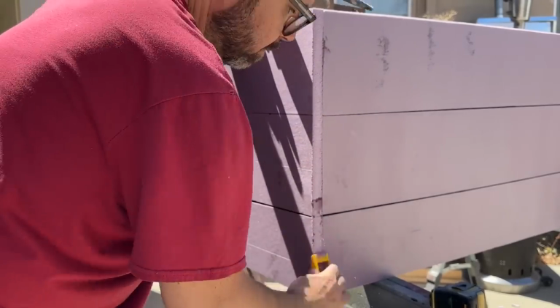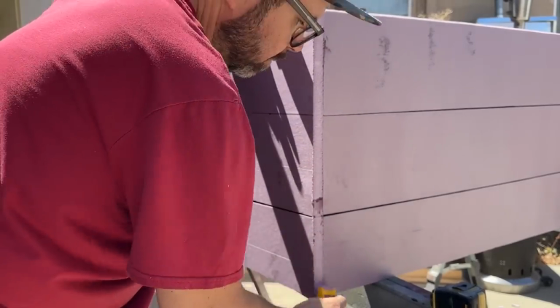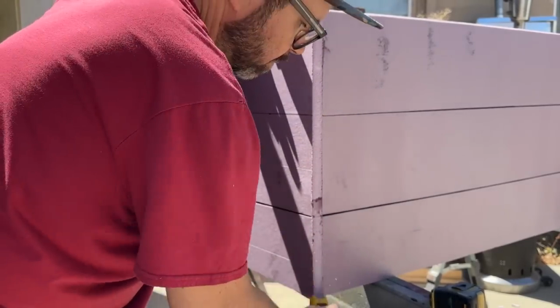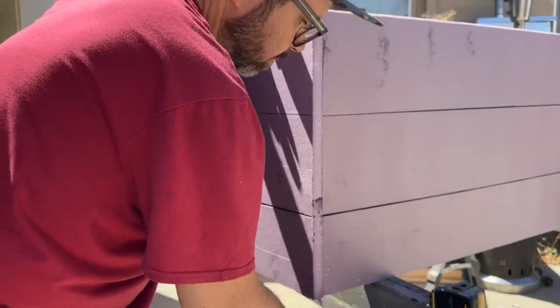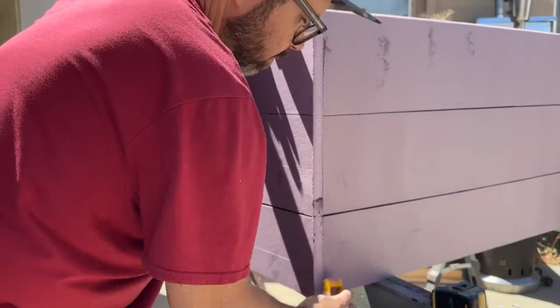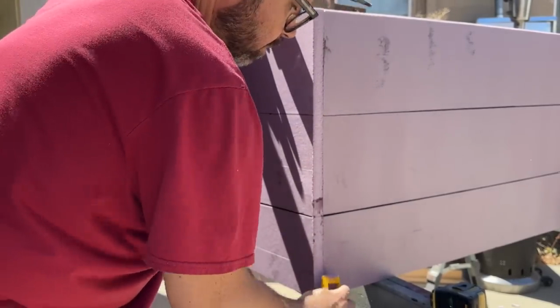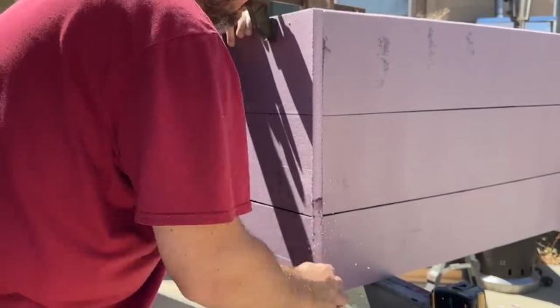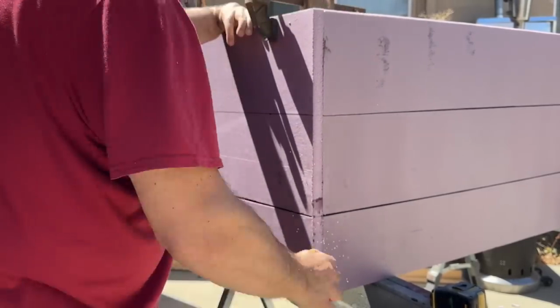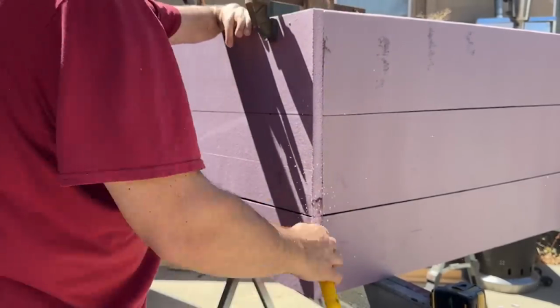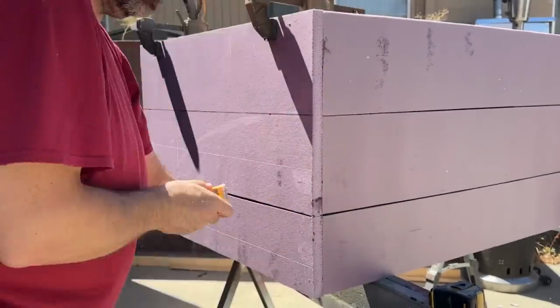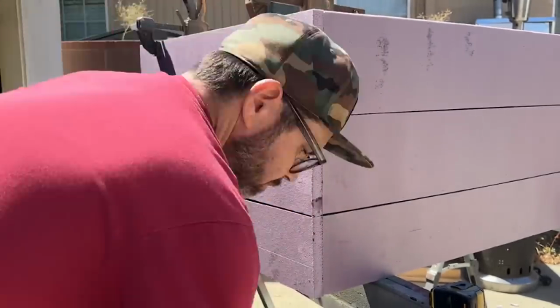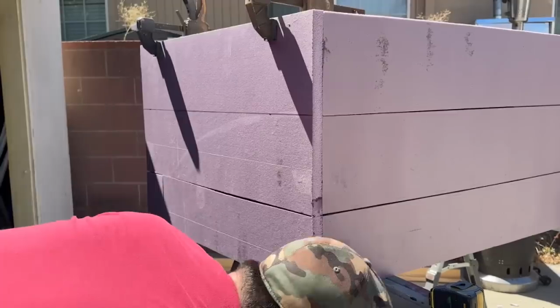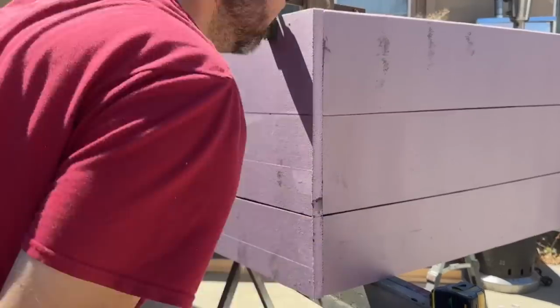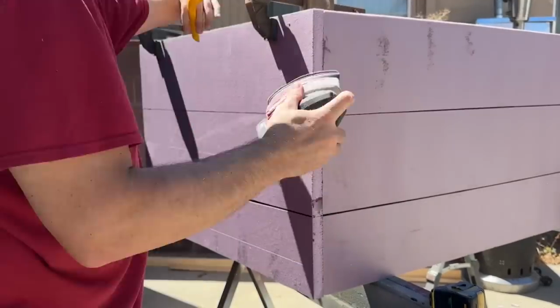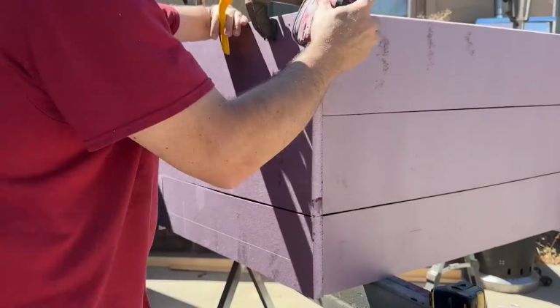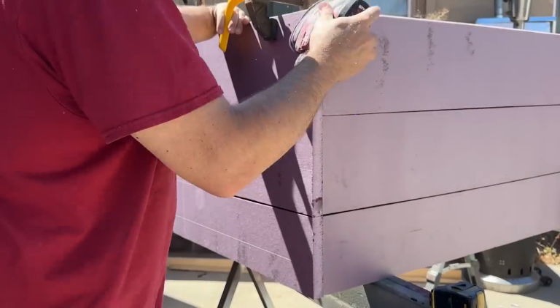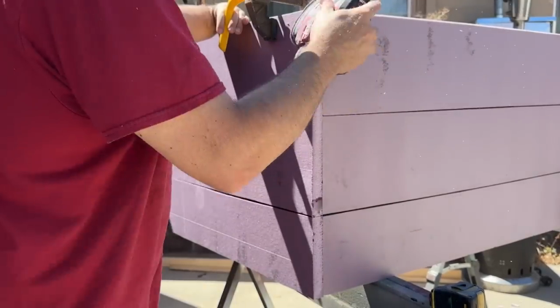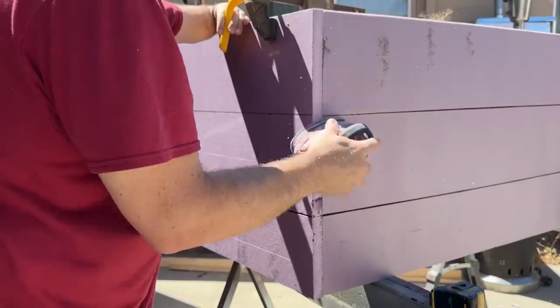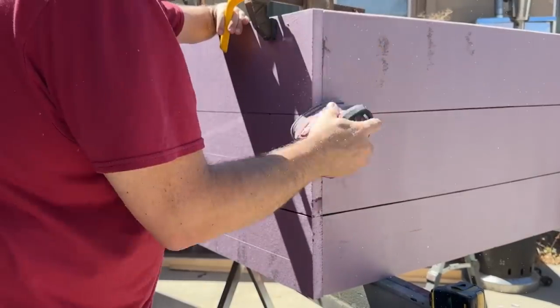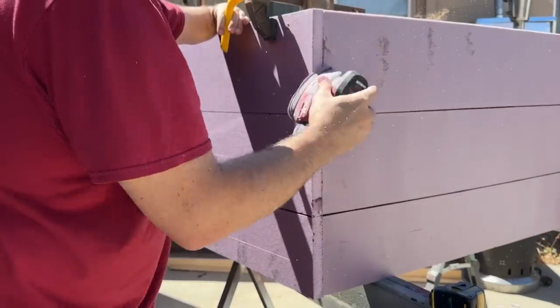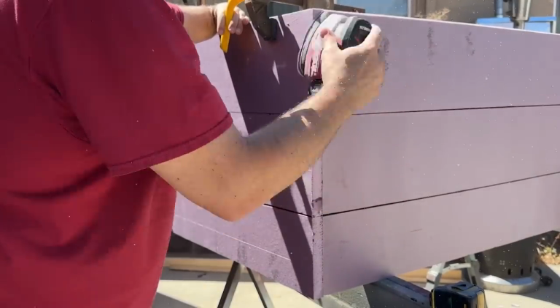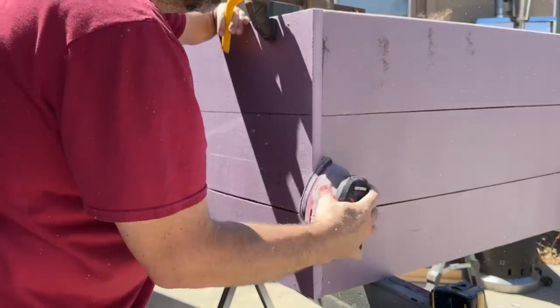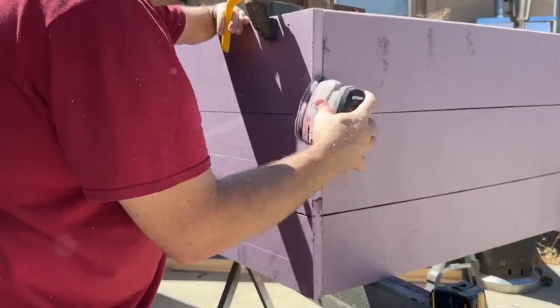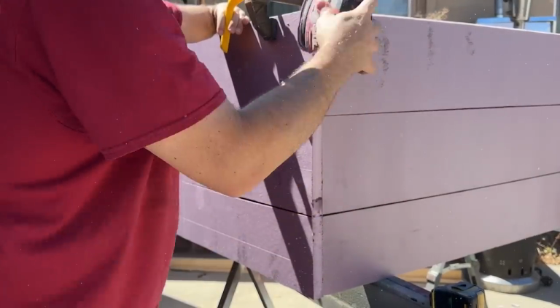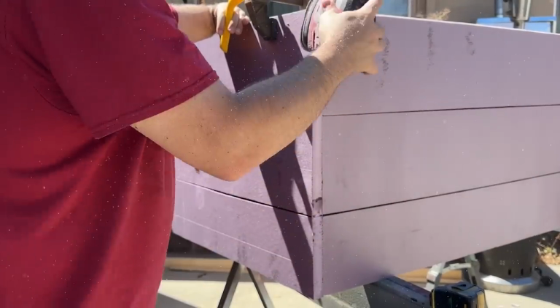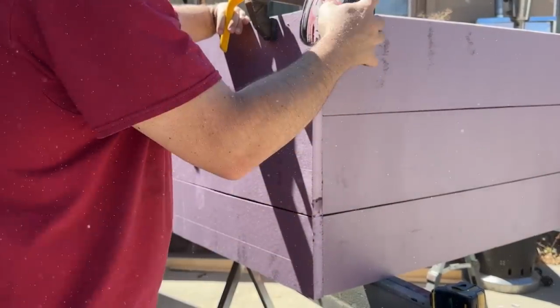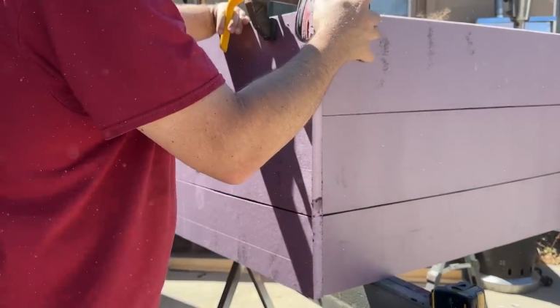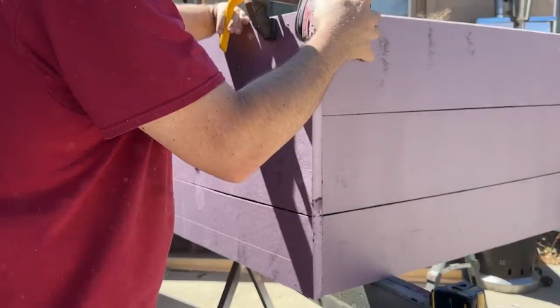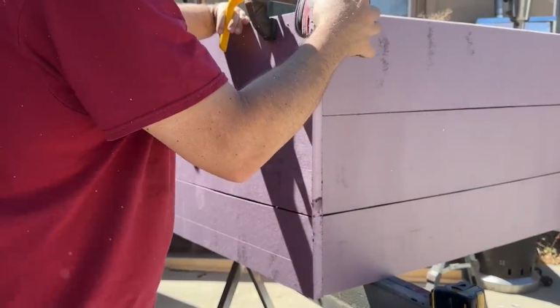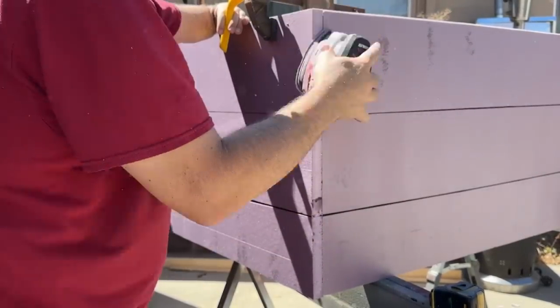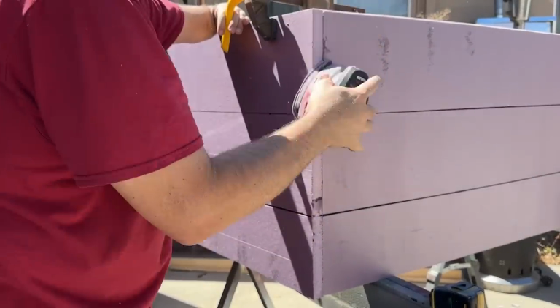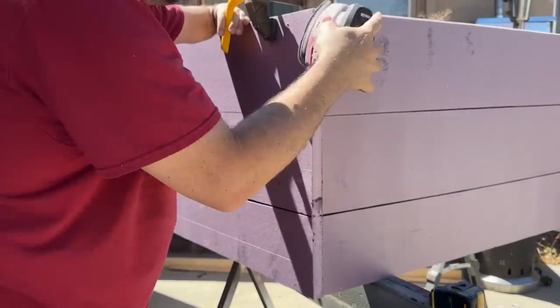Then I'll remove any excess foam and clean up the edges with a small rasp and a palm sander as needed.